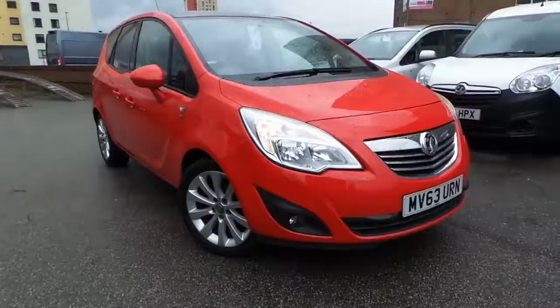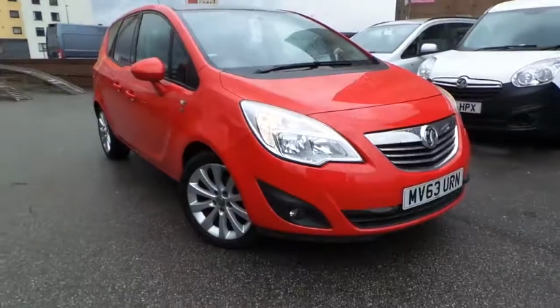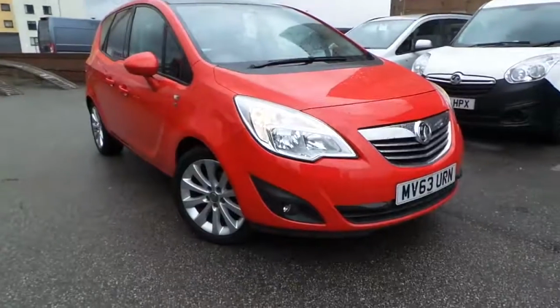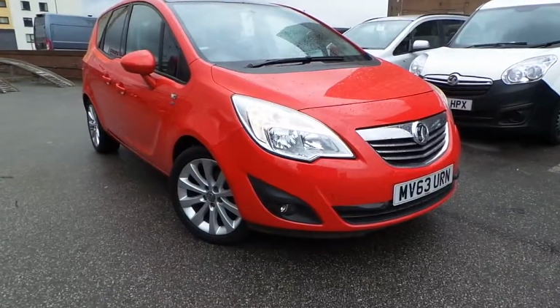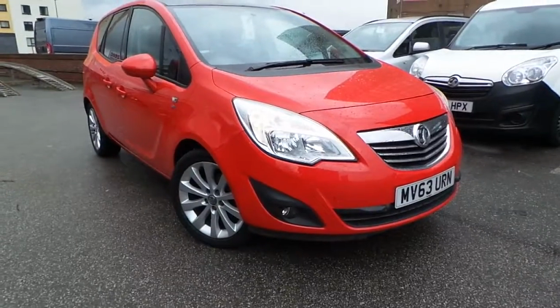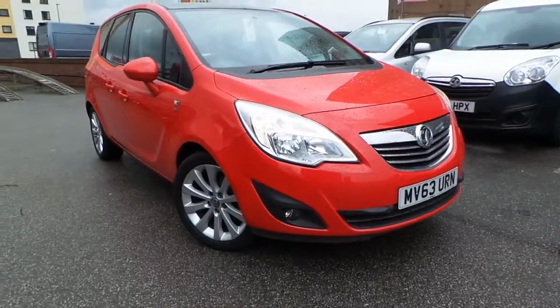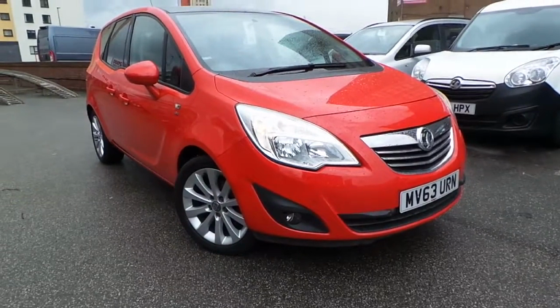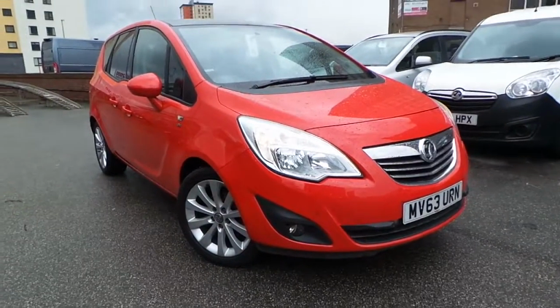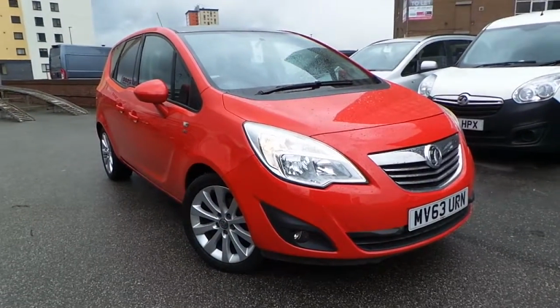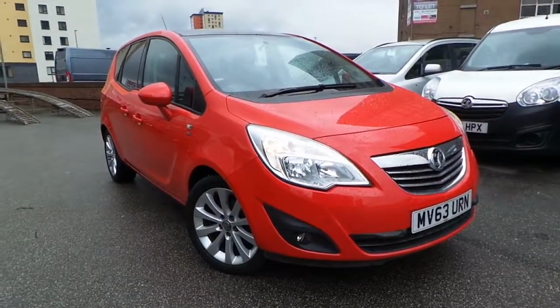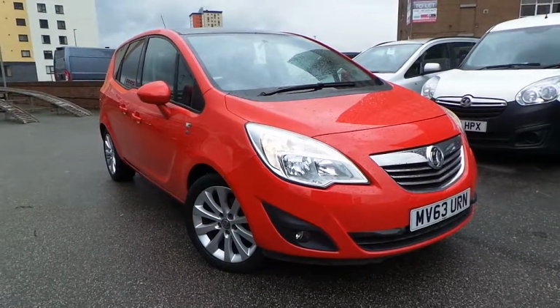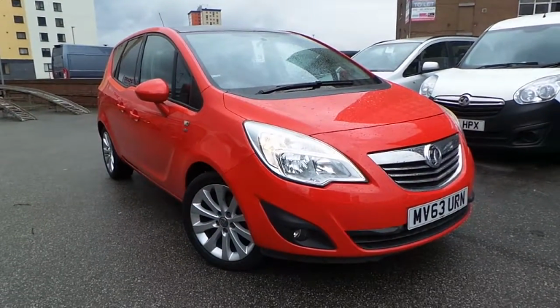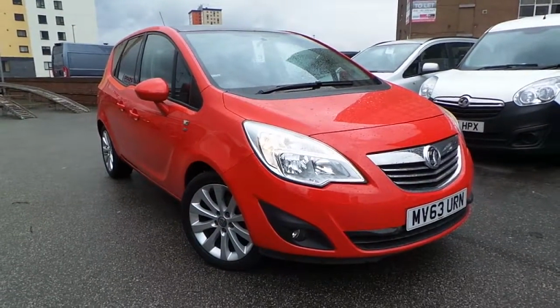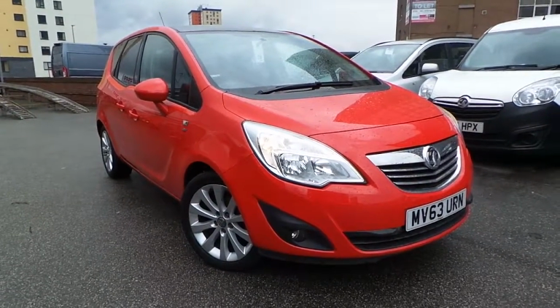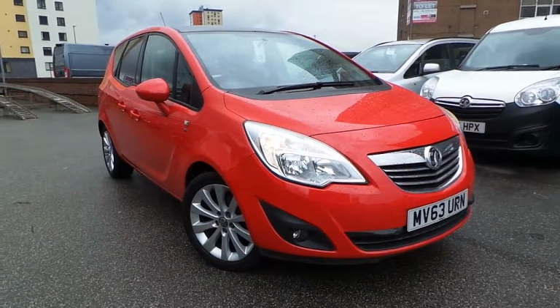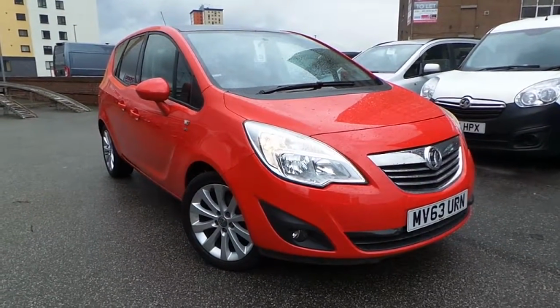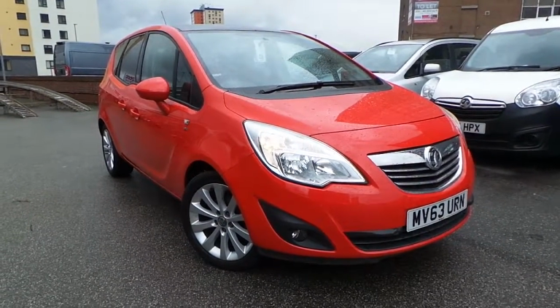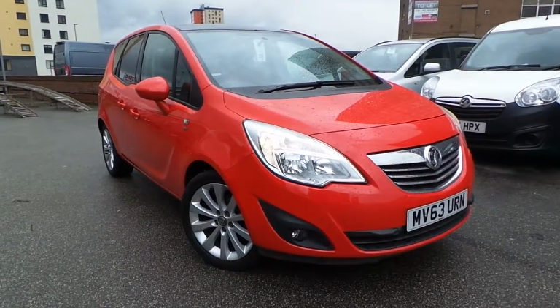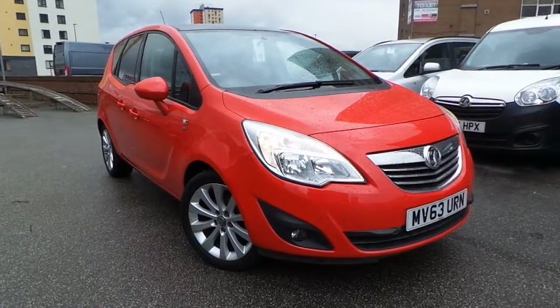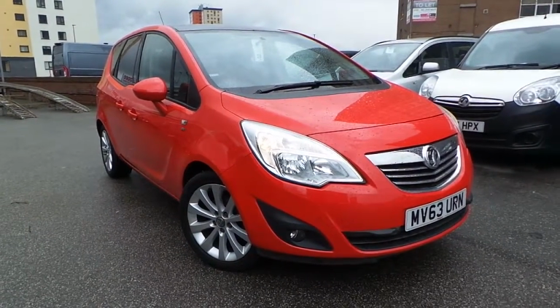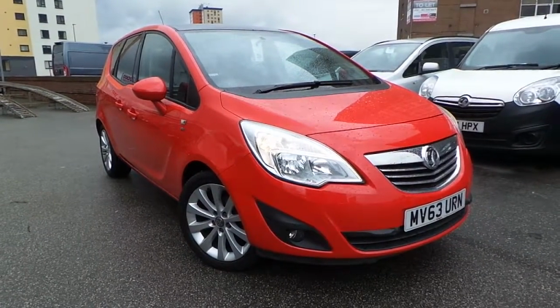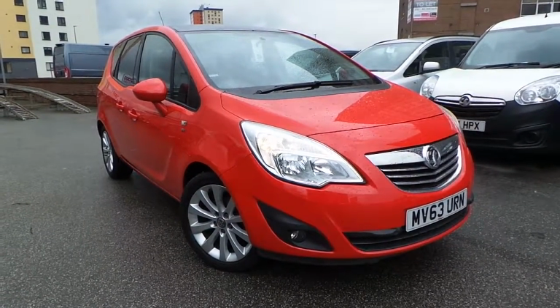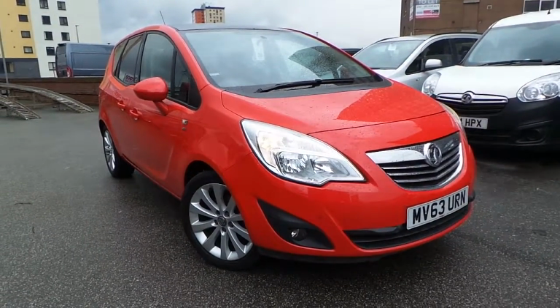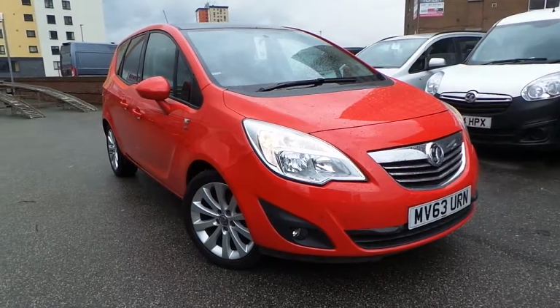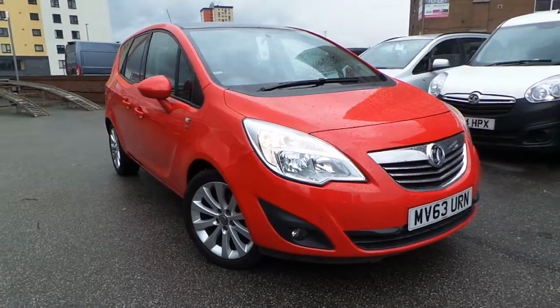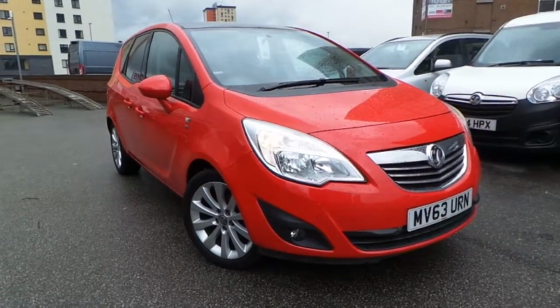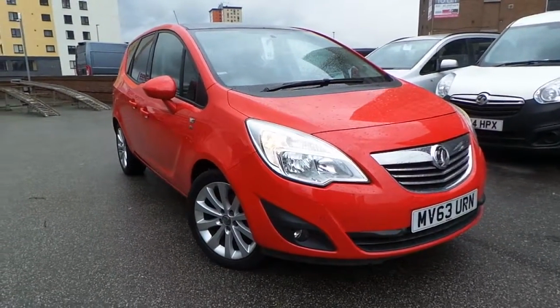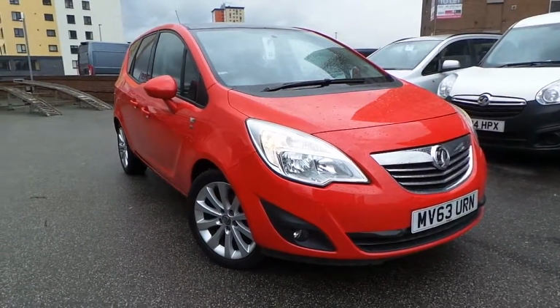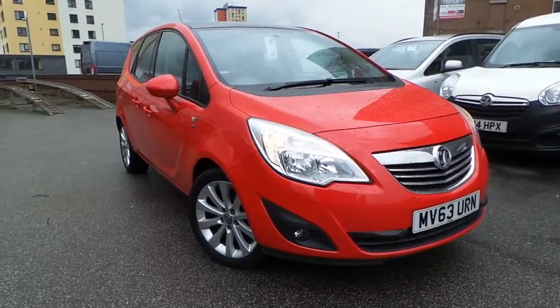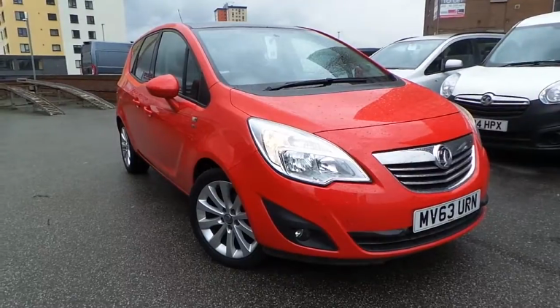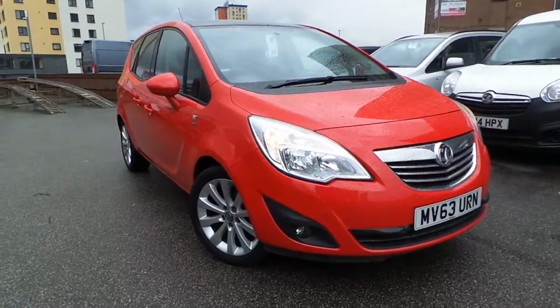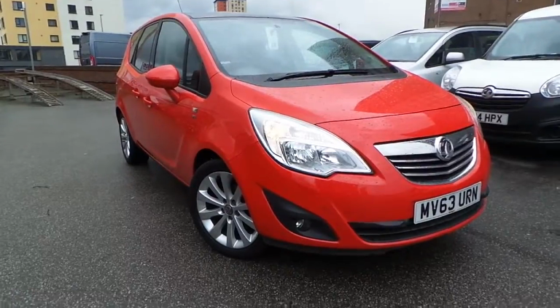Welcome to this vehicle presentation here at Pentacom Vauxhall in Manchester.